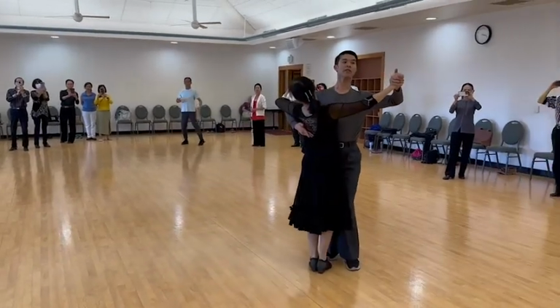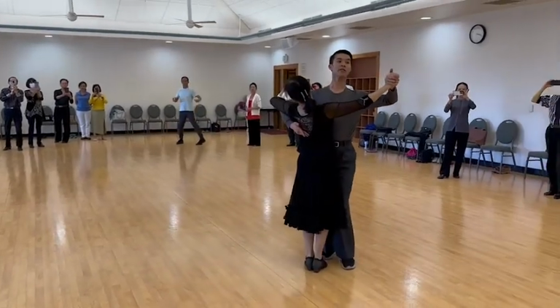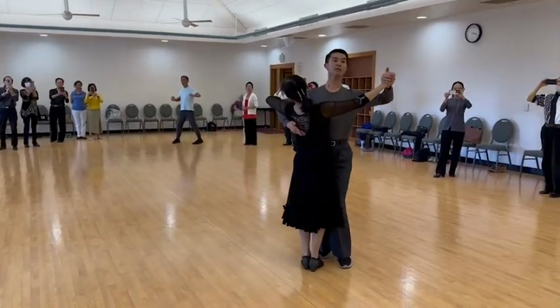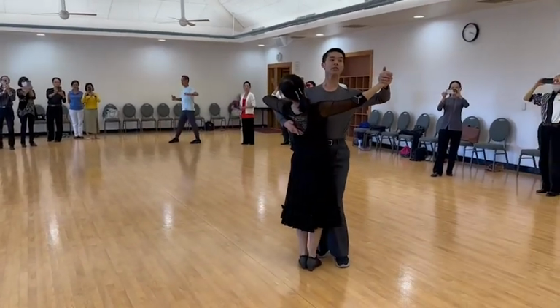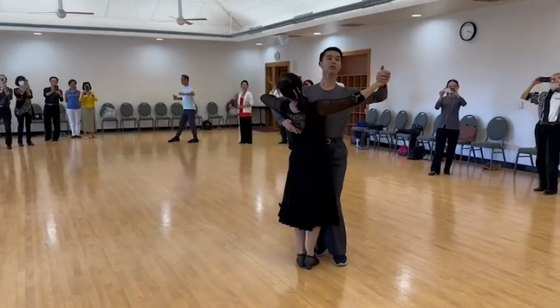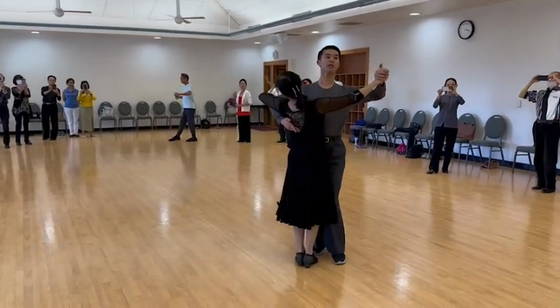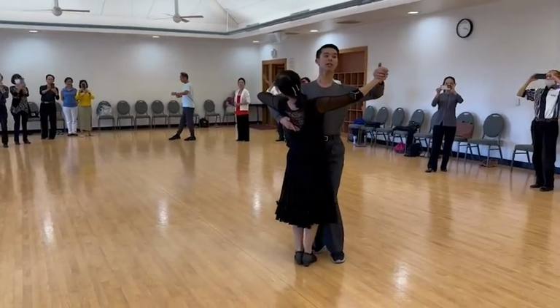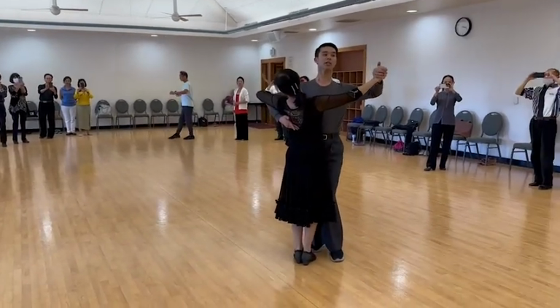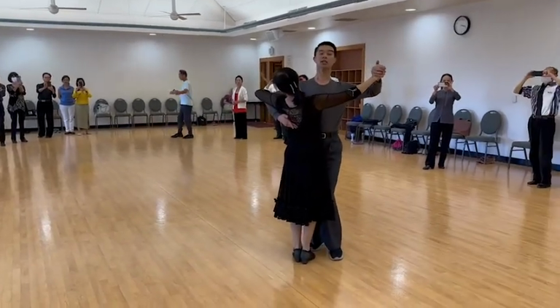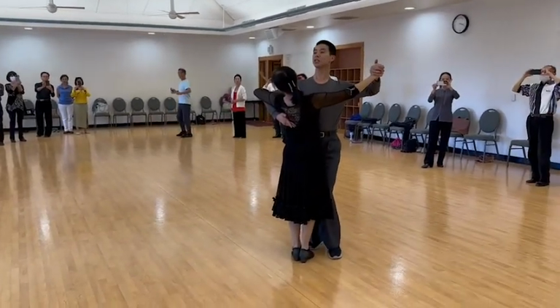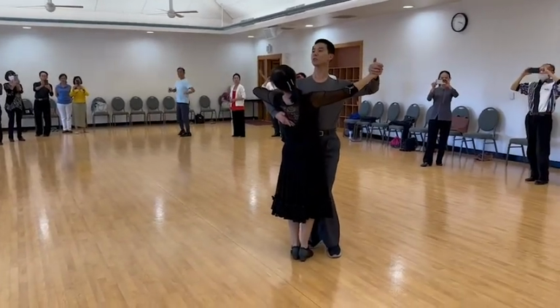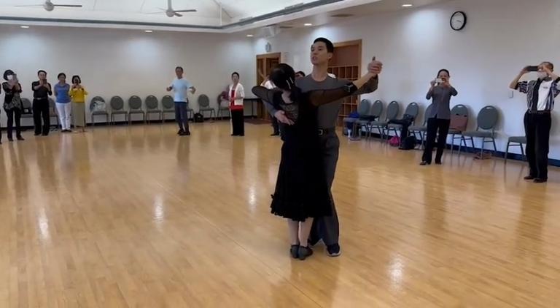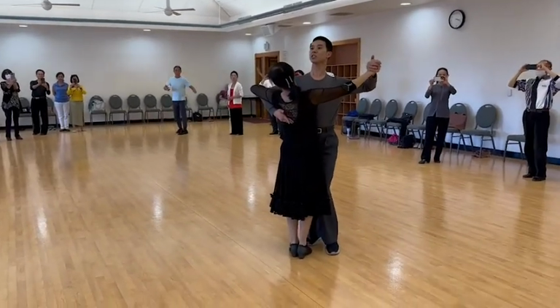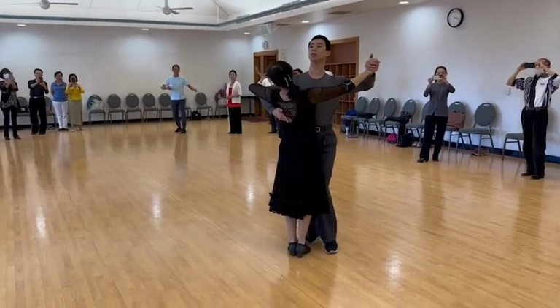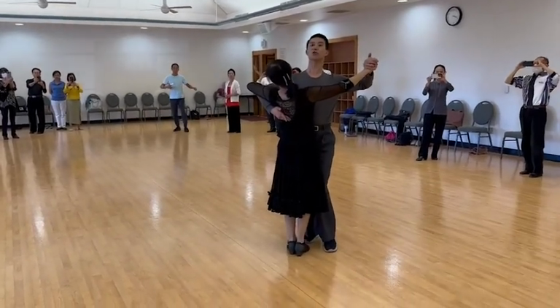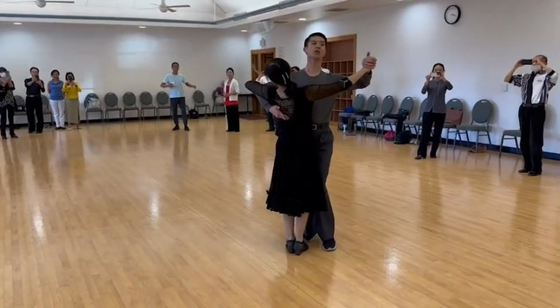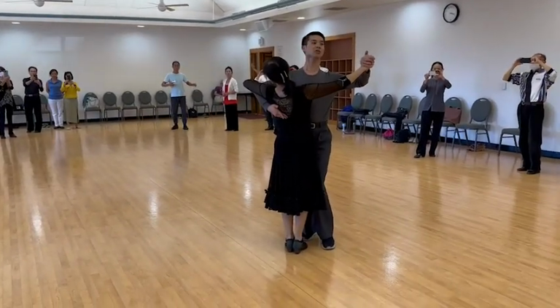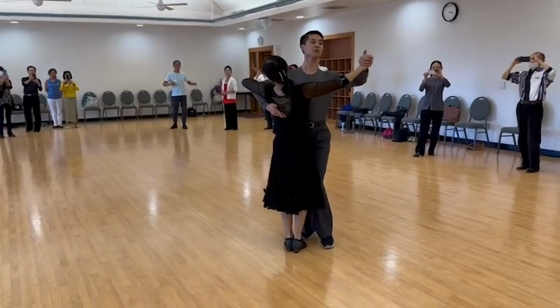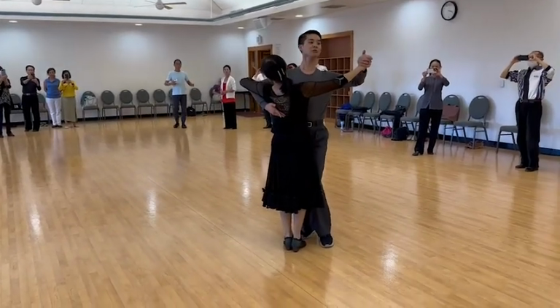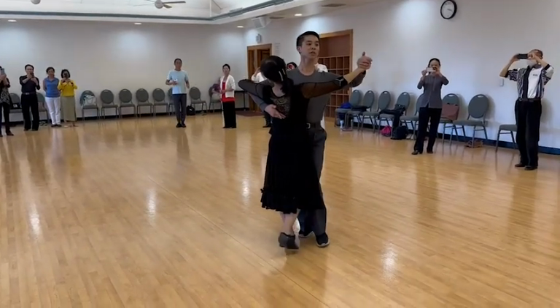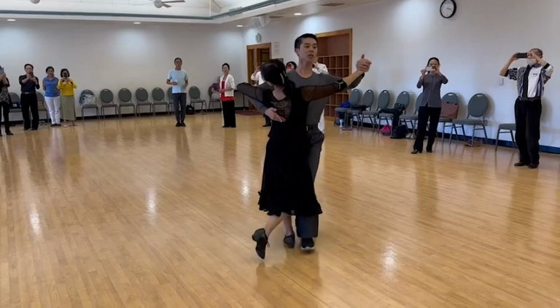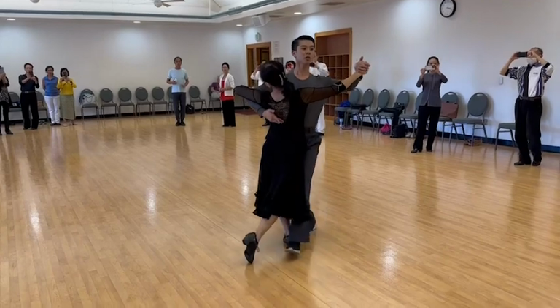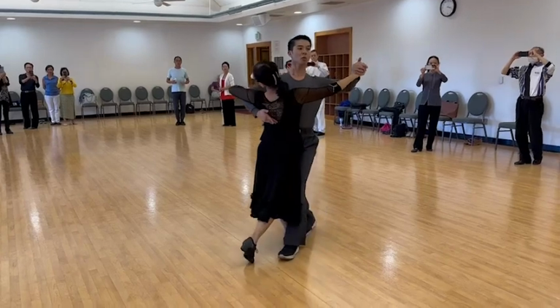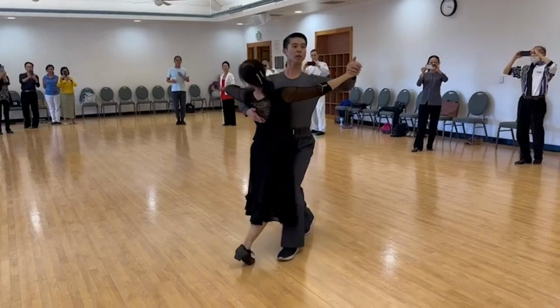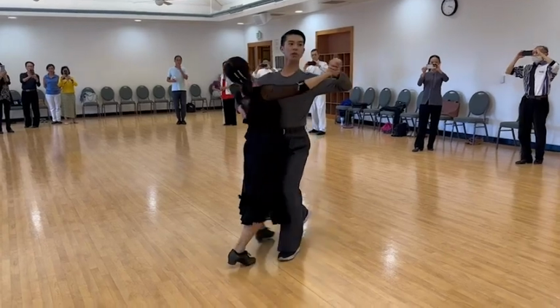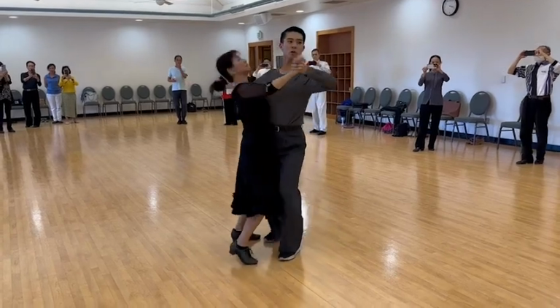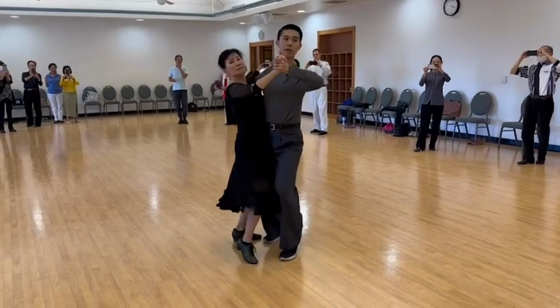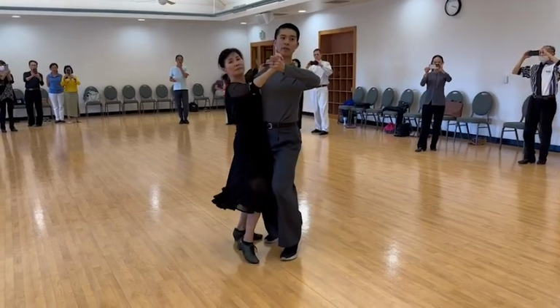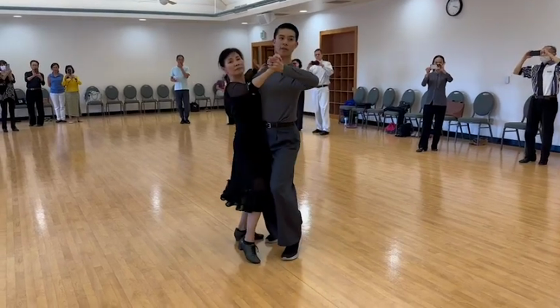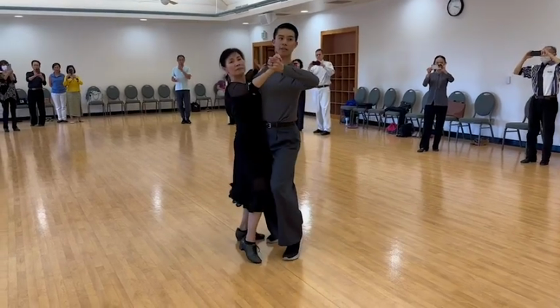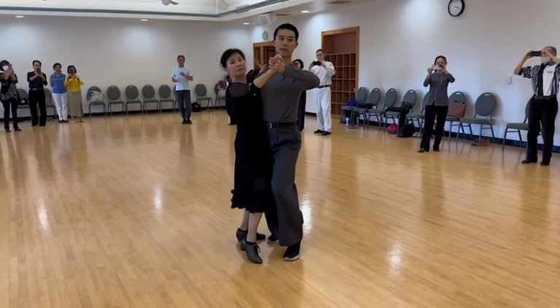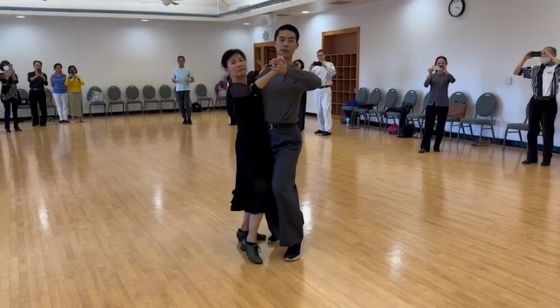Then from here, link again — leaders, we're going to step across our own foot. Quick, quick, face in the mirror.